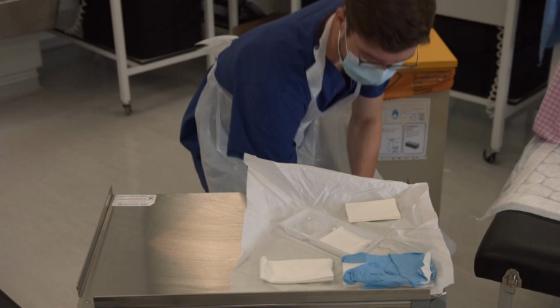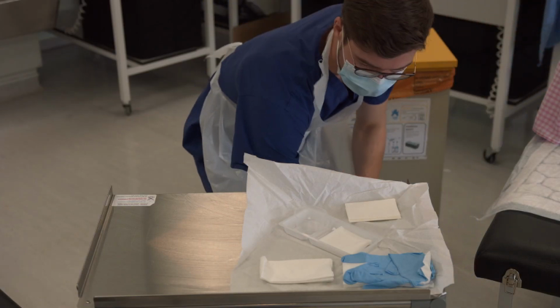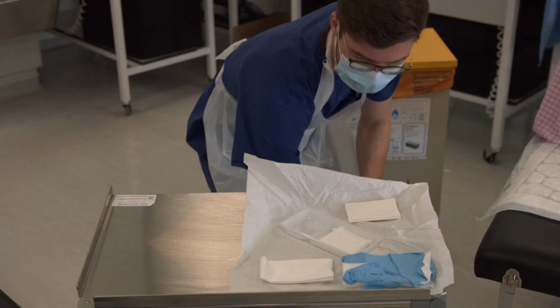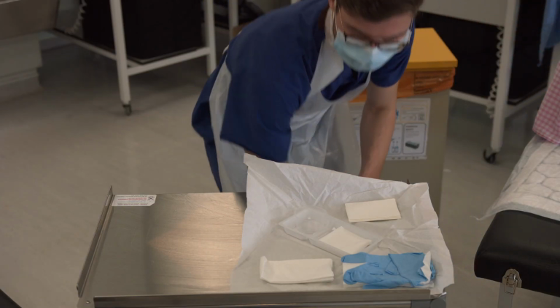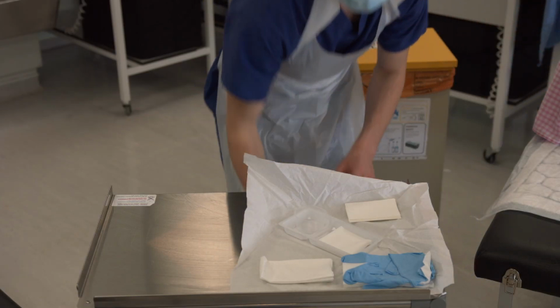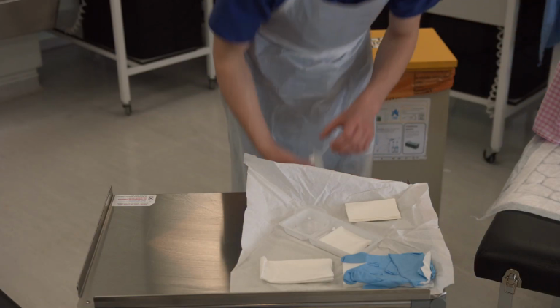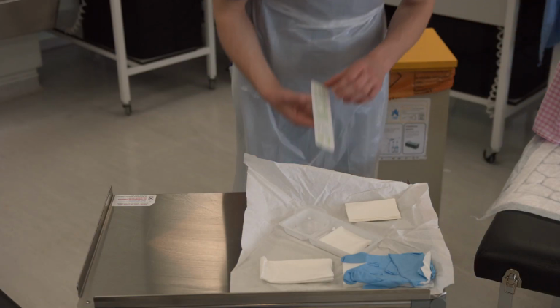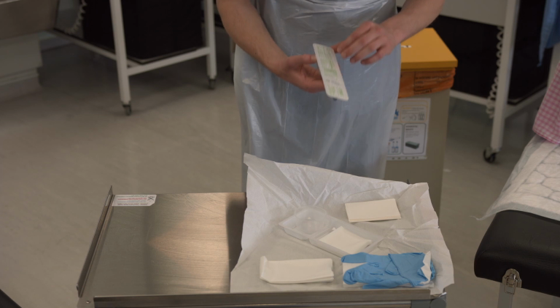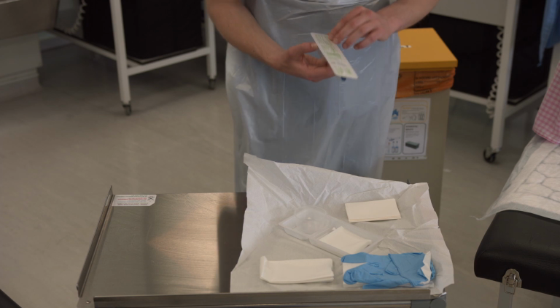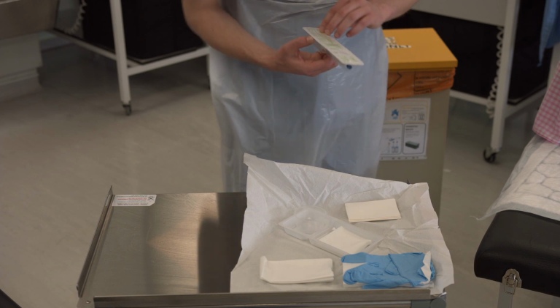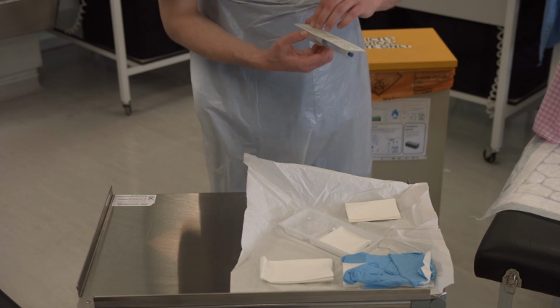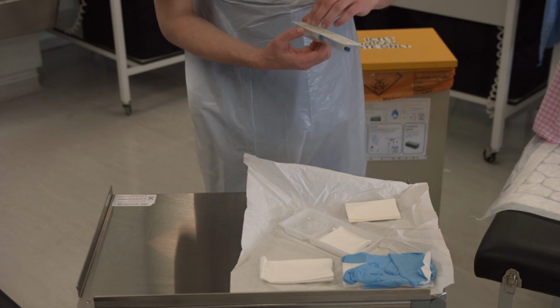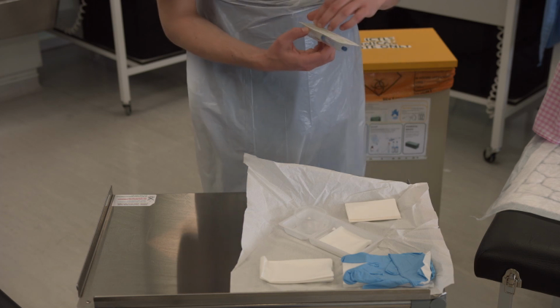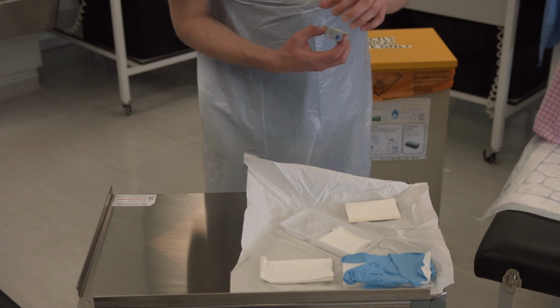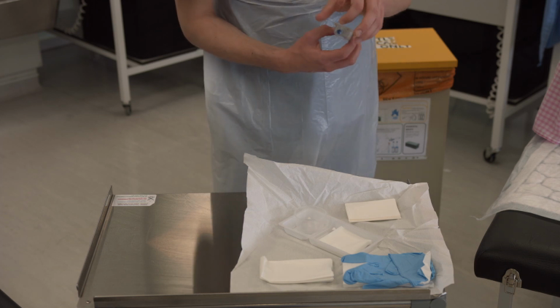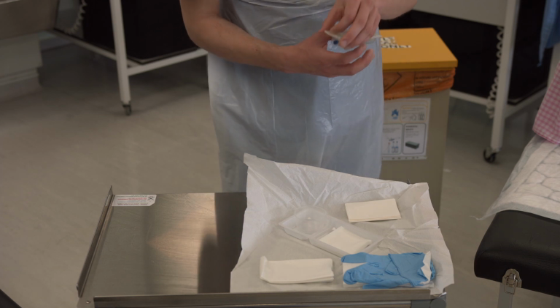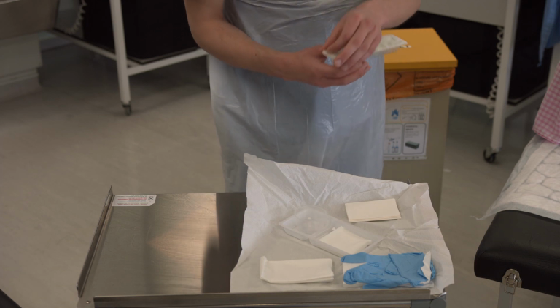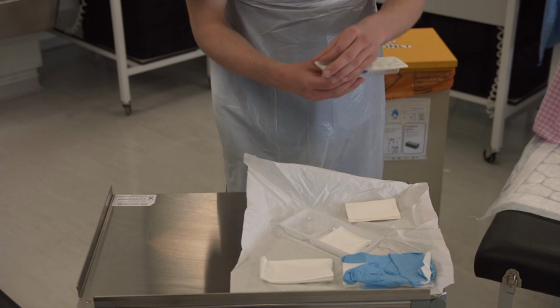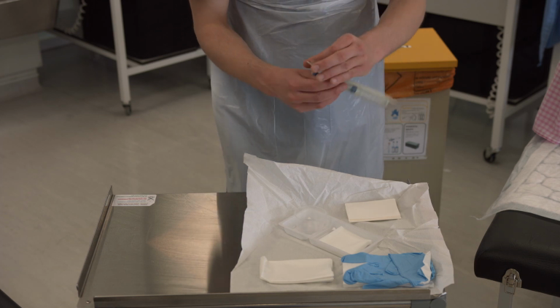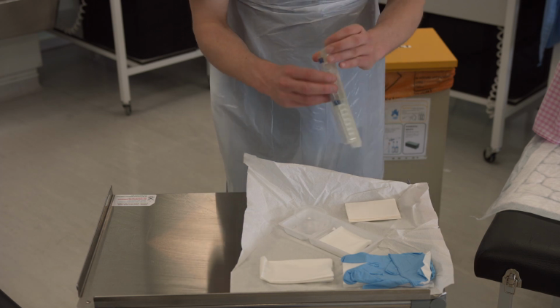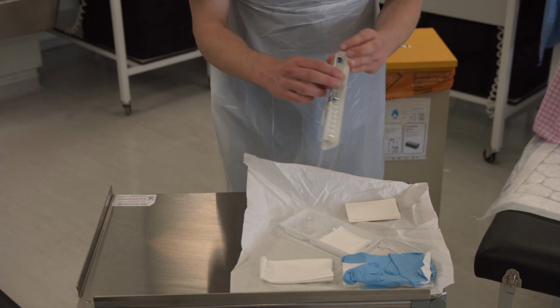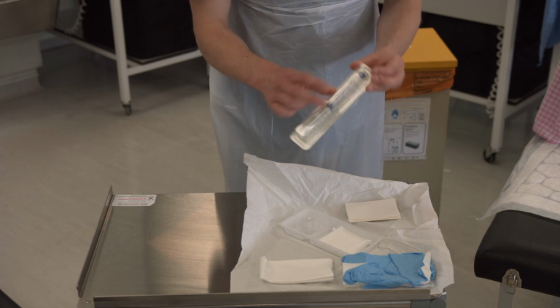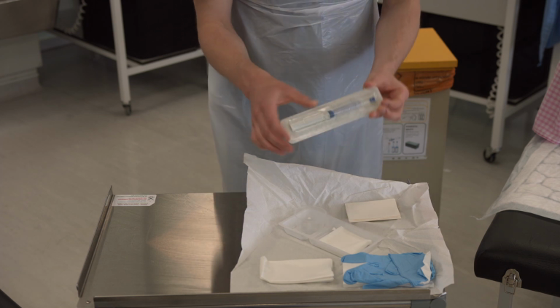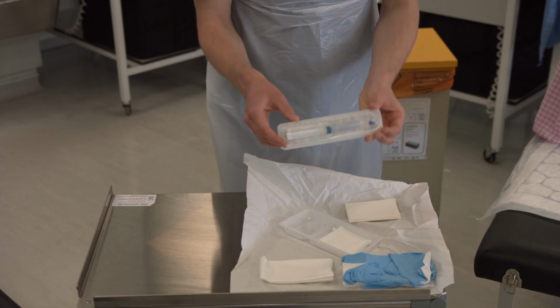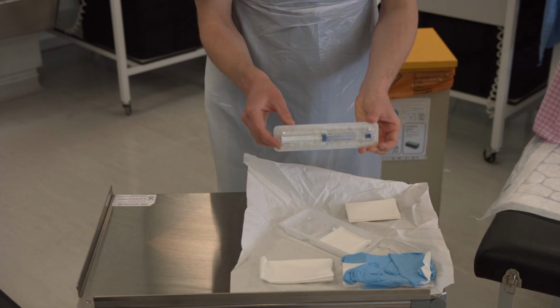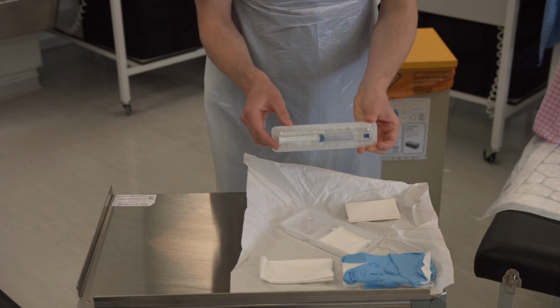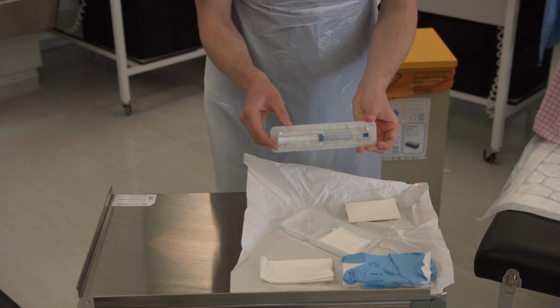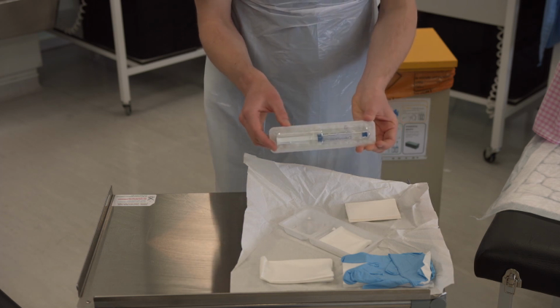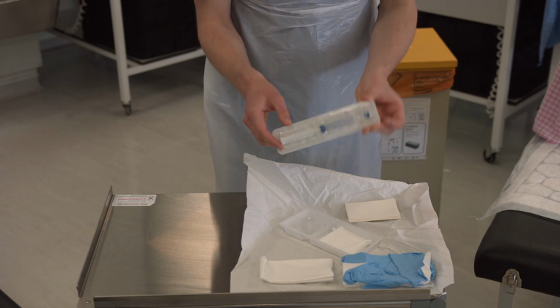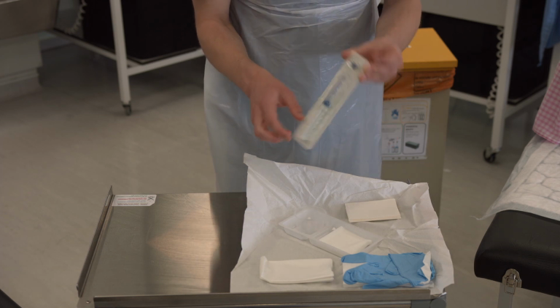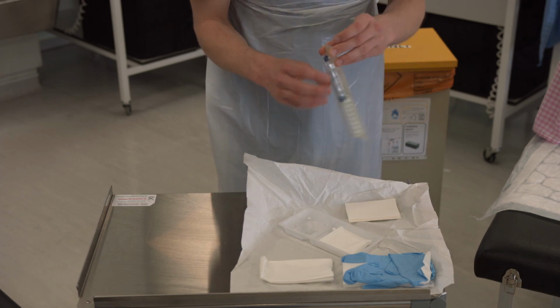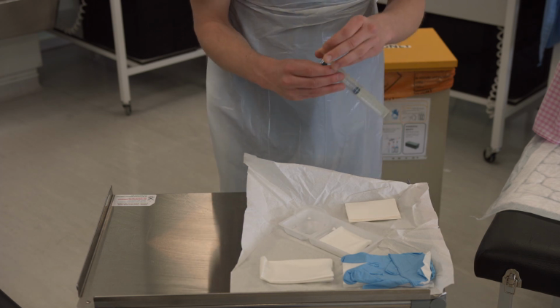Take the lubricant out of its packet and then drop it onto the sterile field.